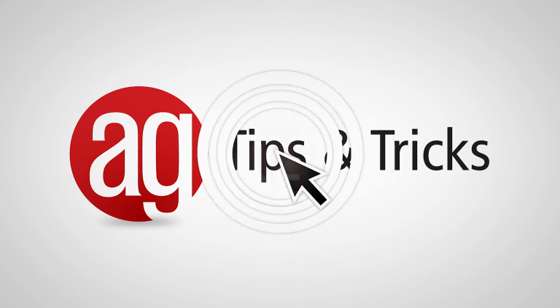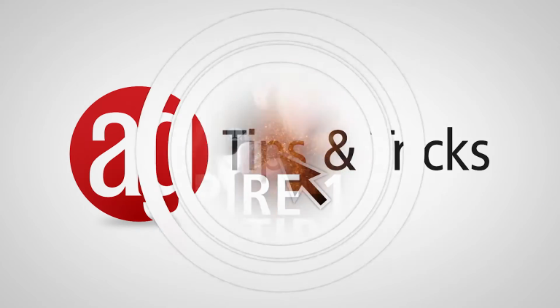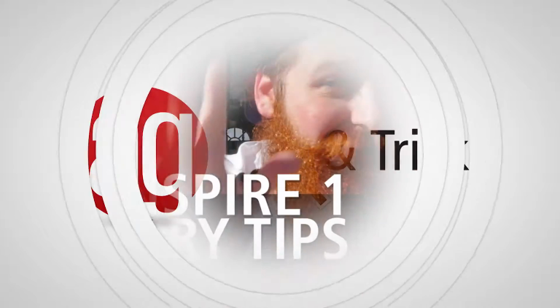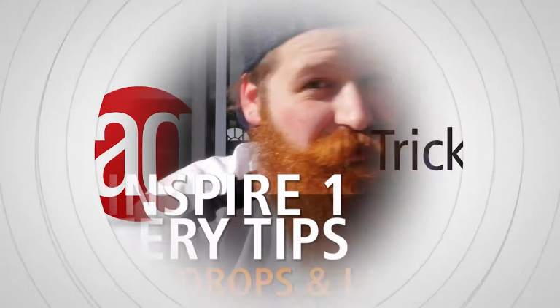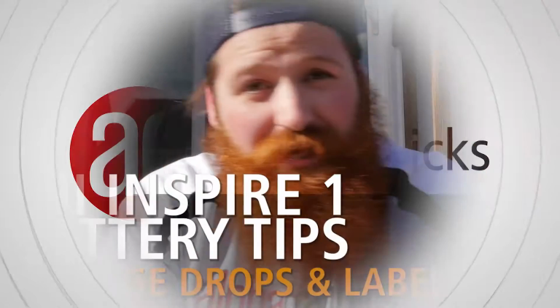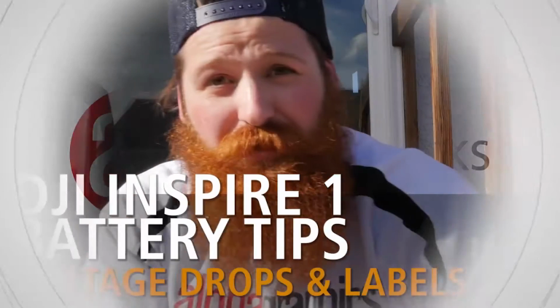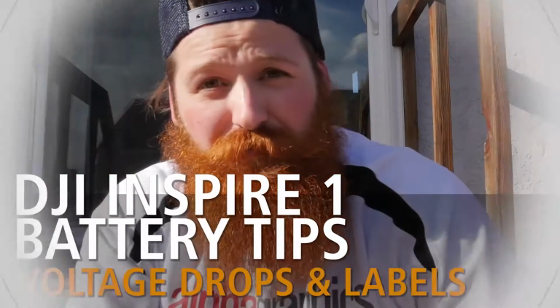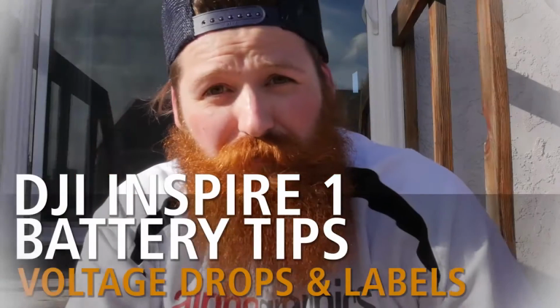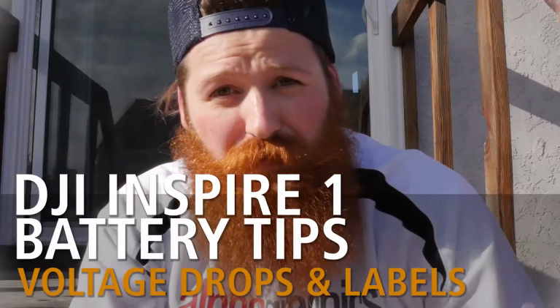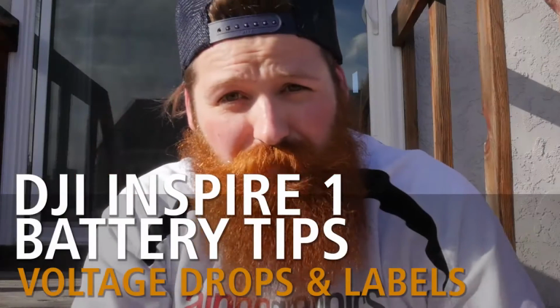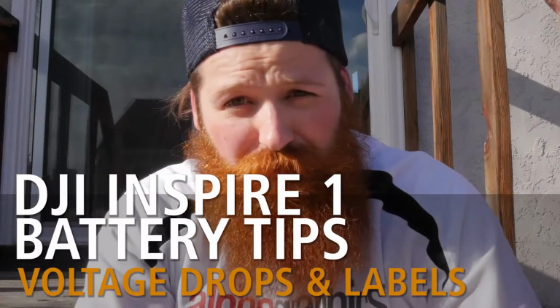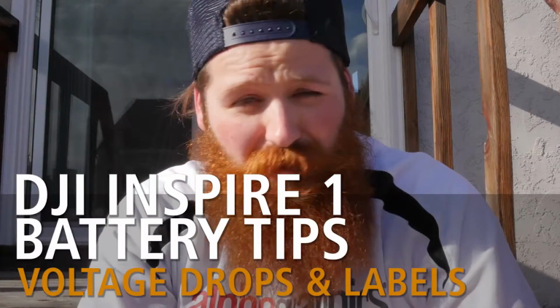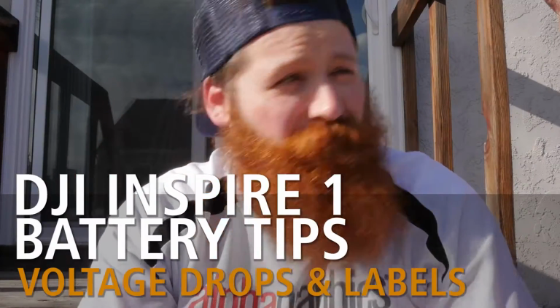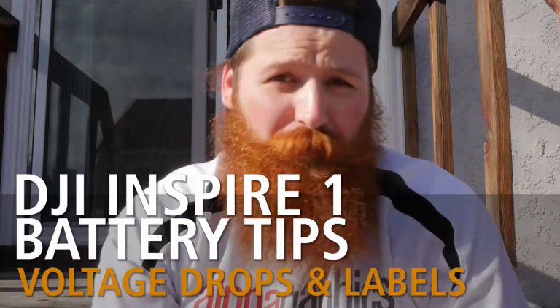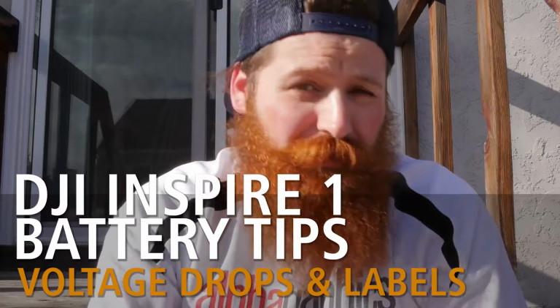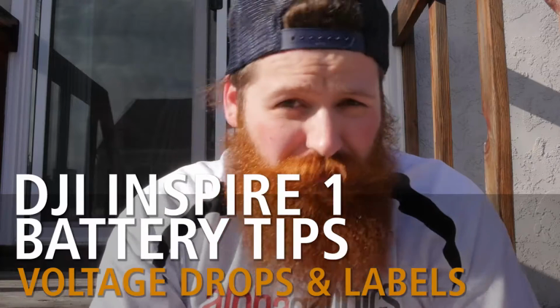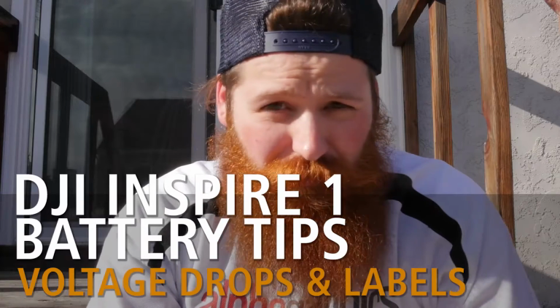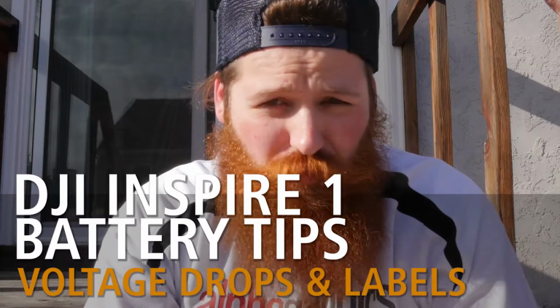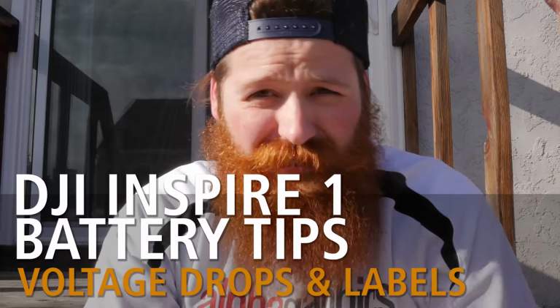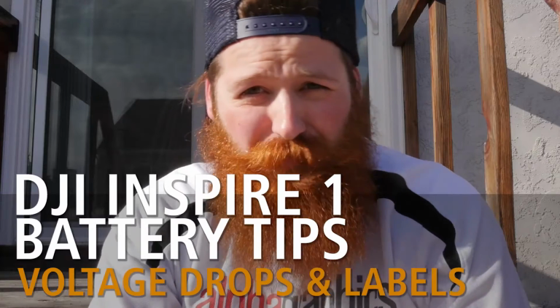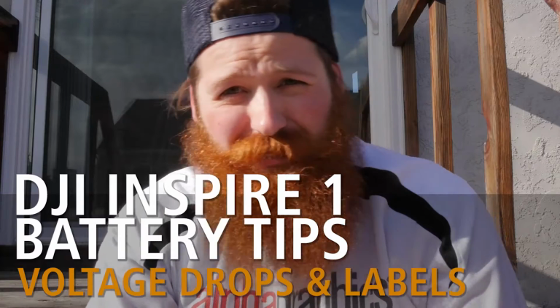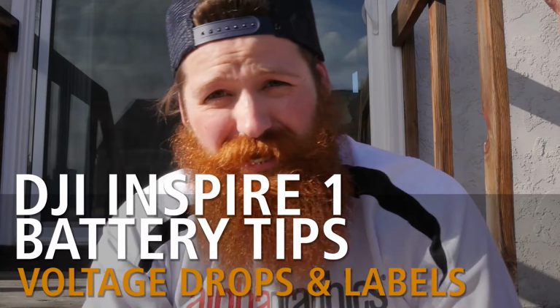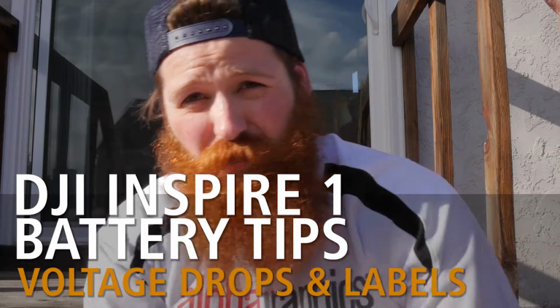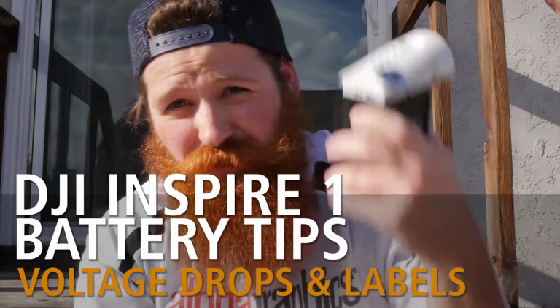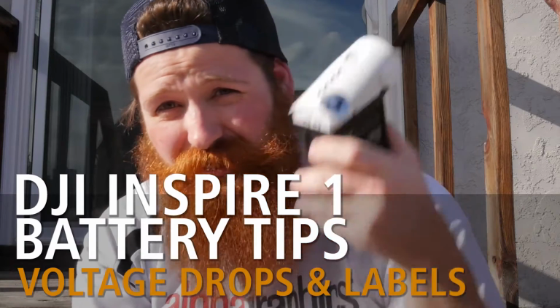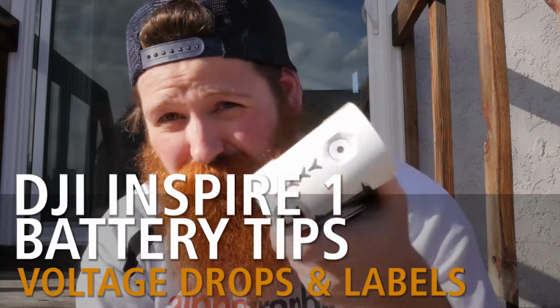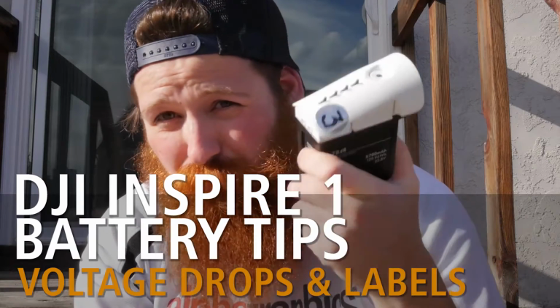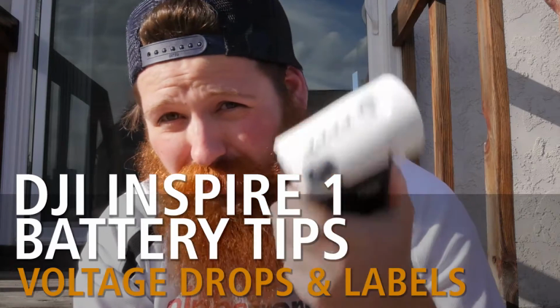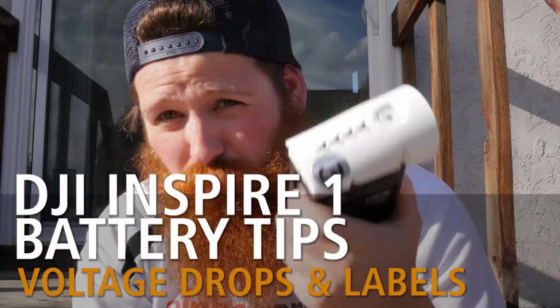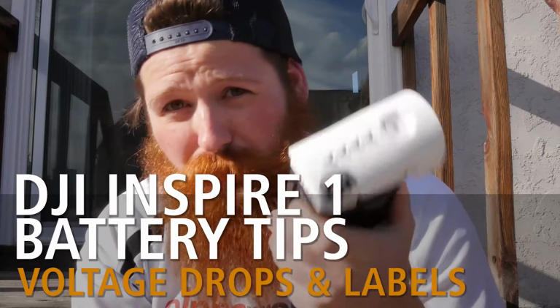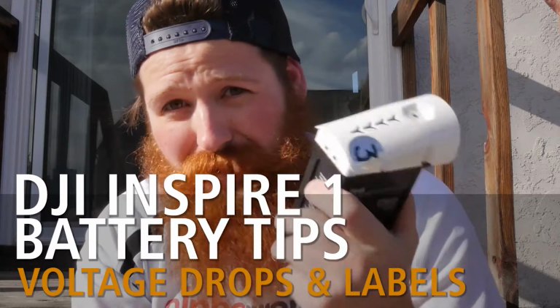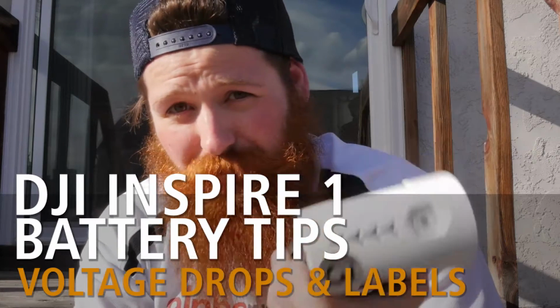Hey, this is Jay here for Alphagraphics Battlefront. I want to do a real quick tip today on the Inspire 1 battery.